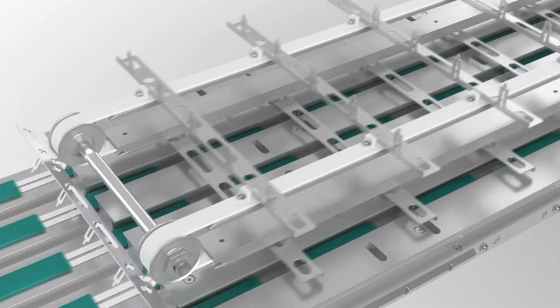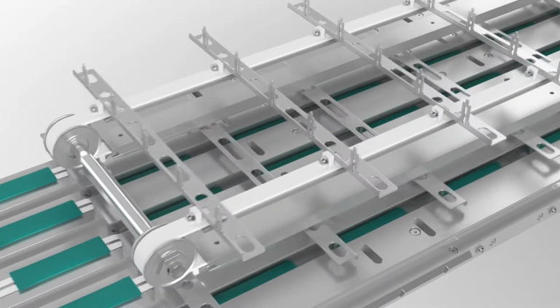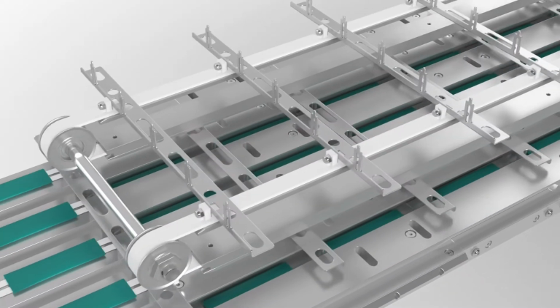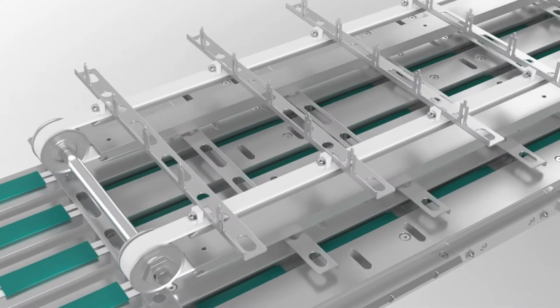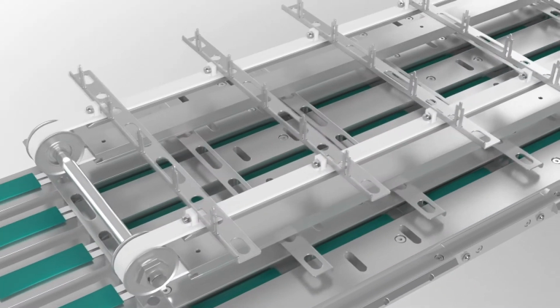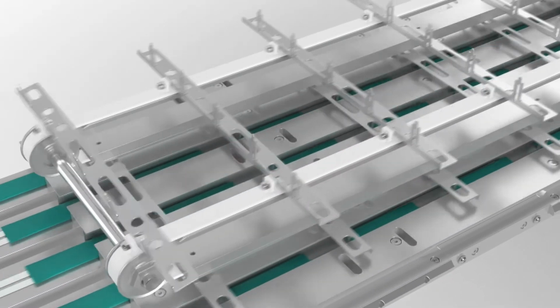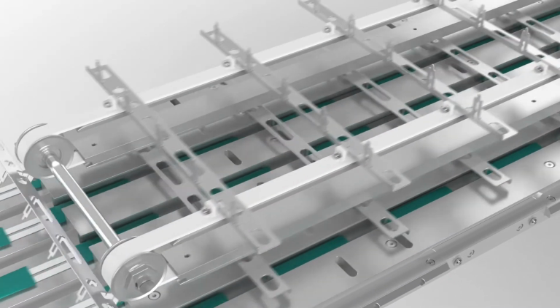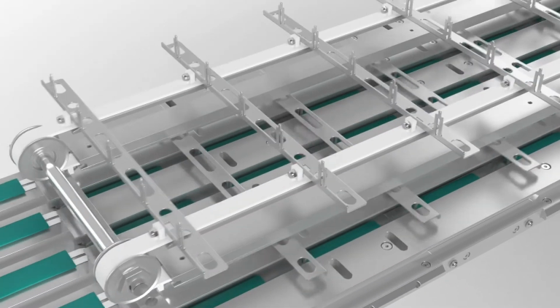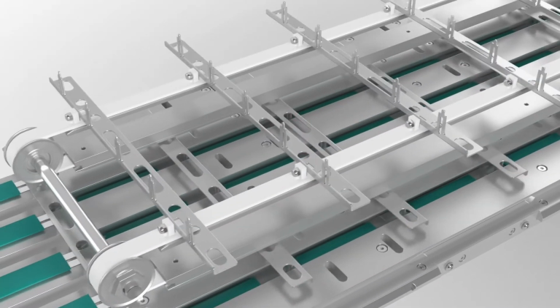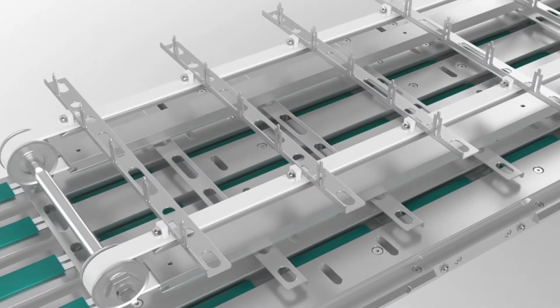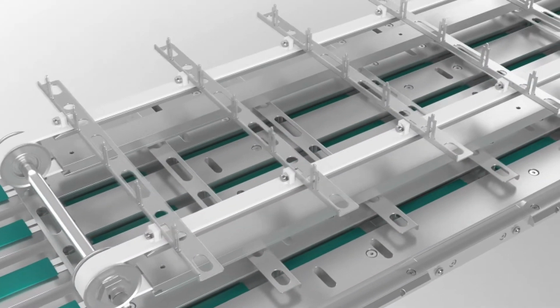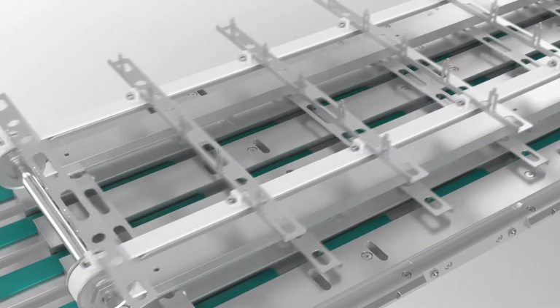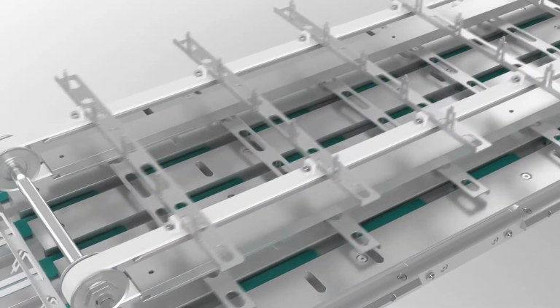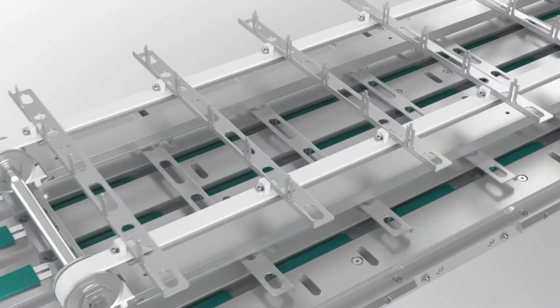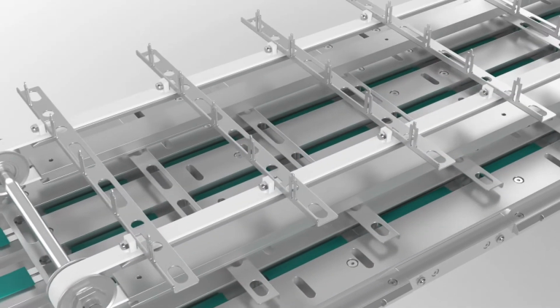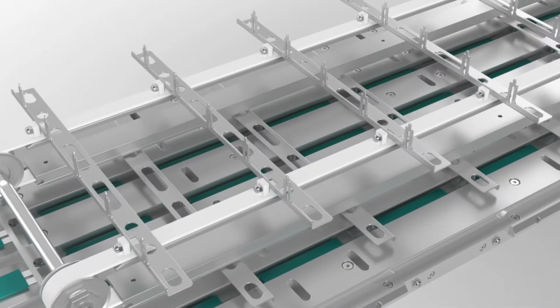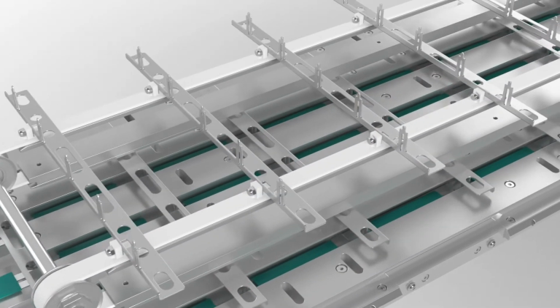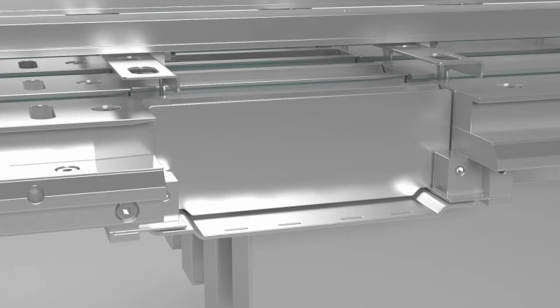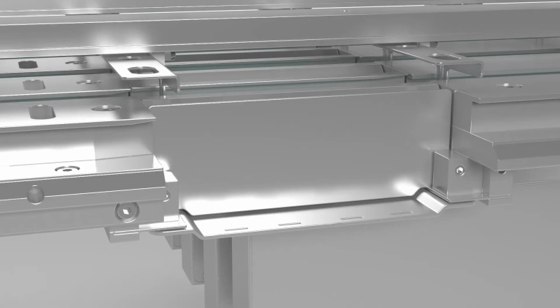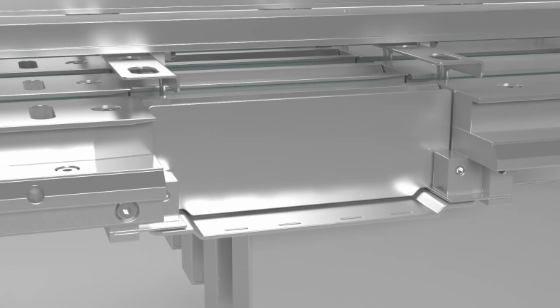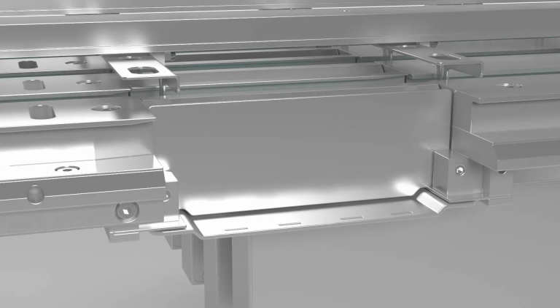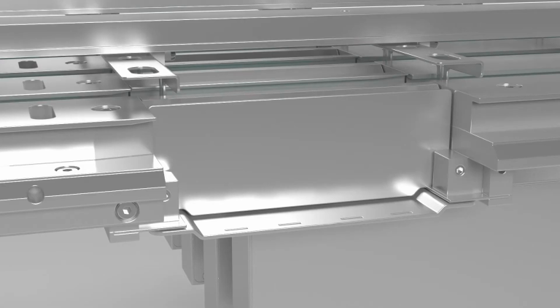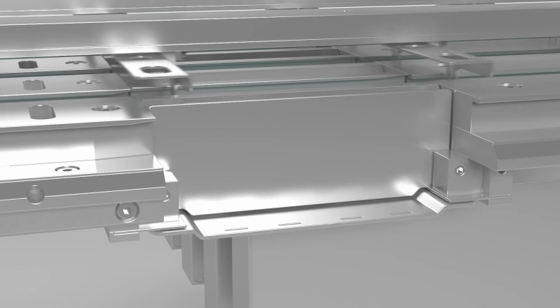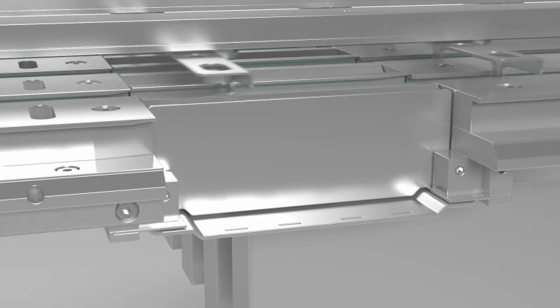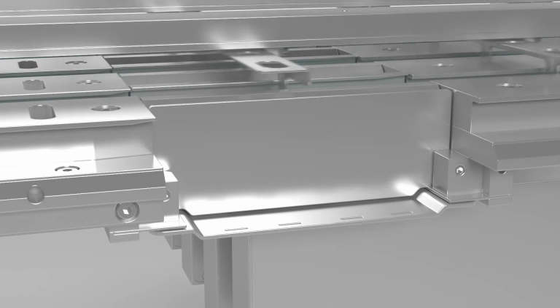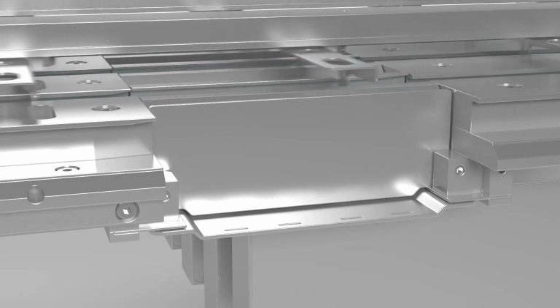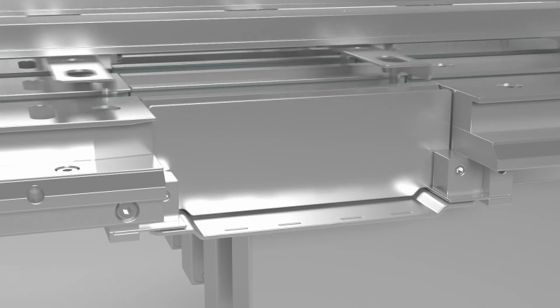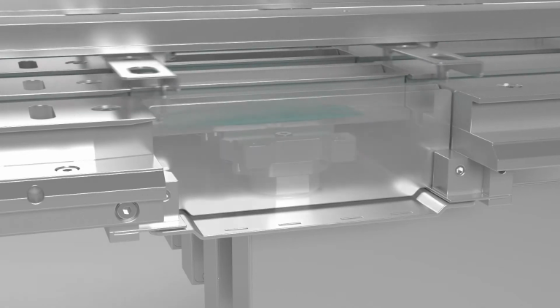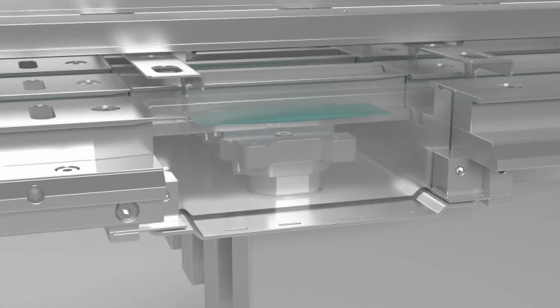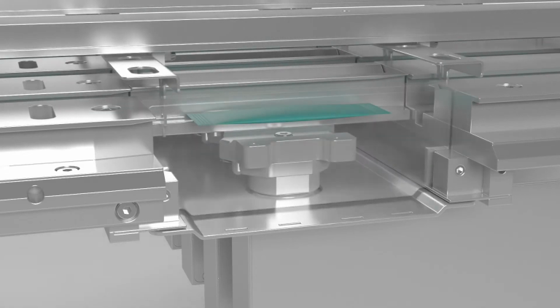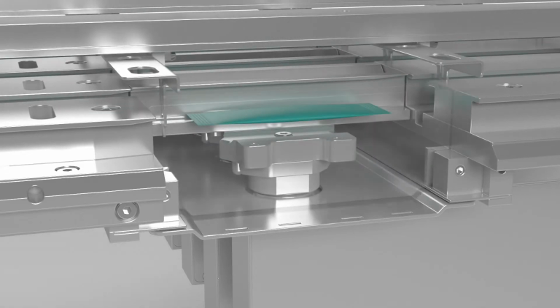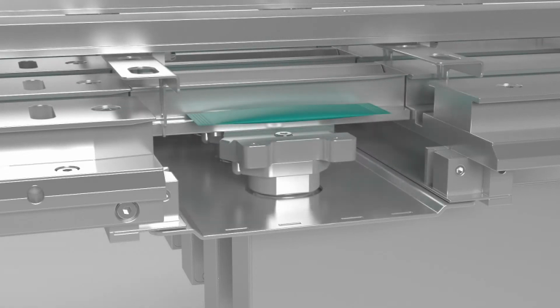For stick packs, a multi-lane pushover system is the preferred solution.